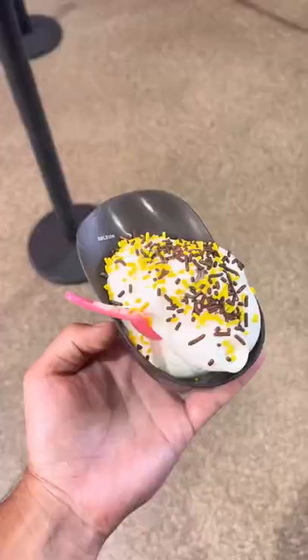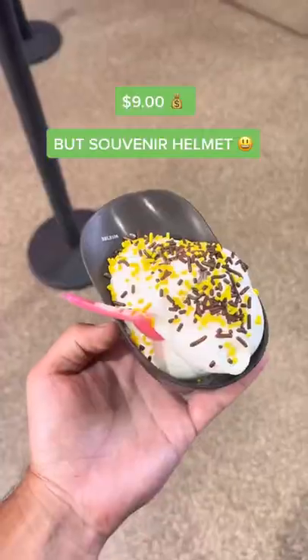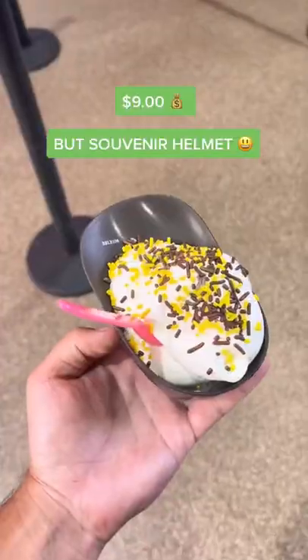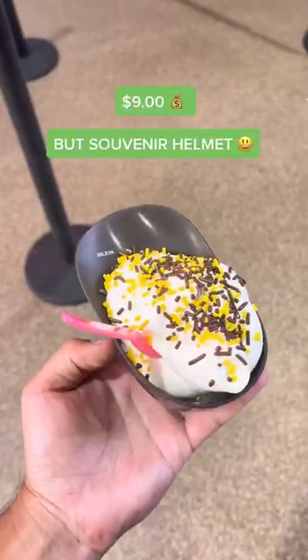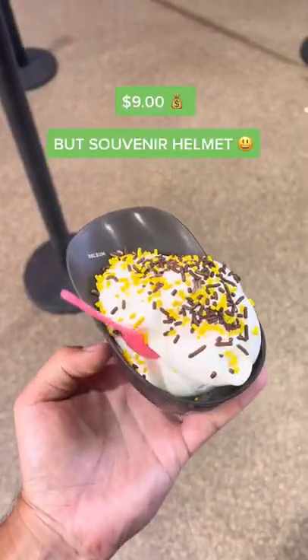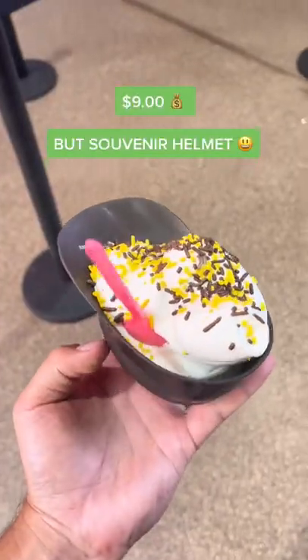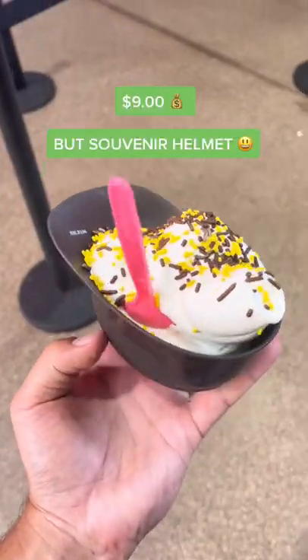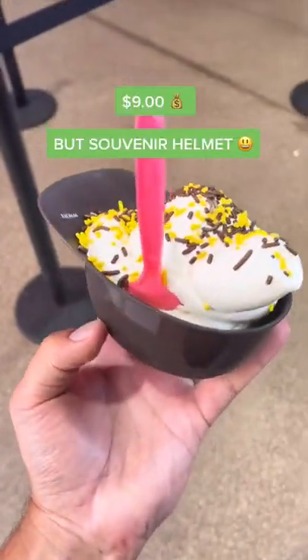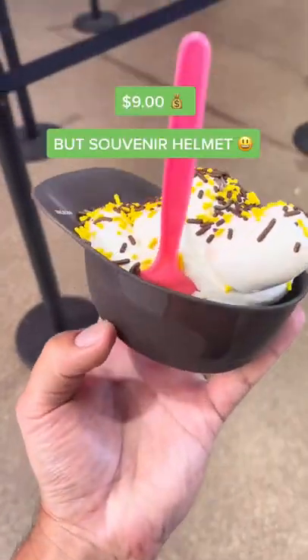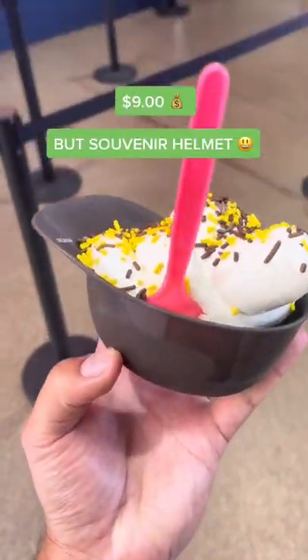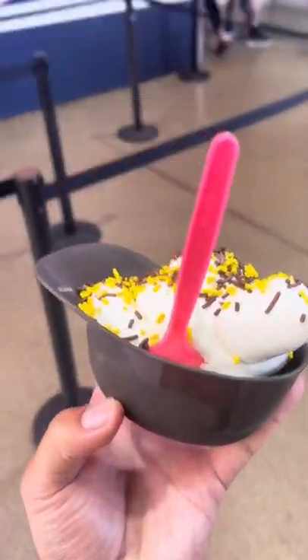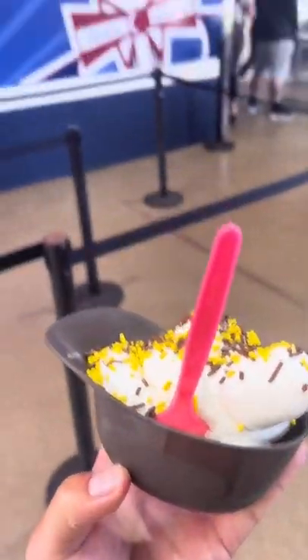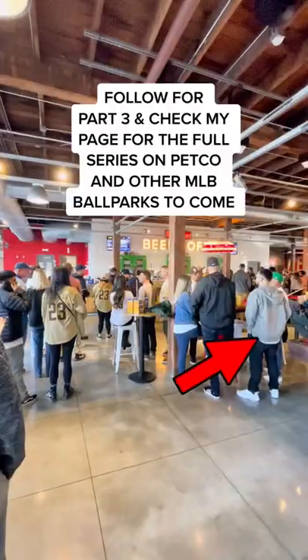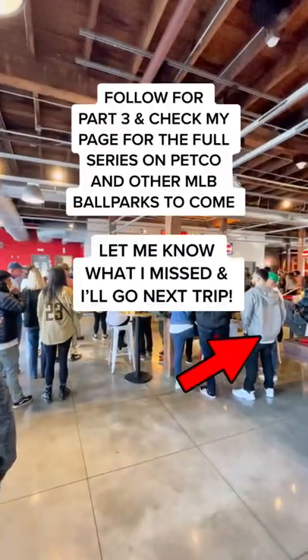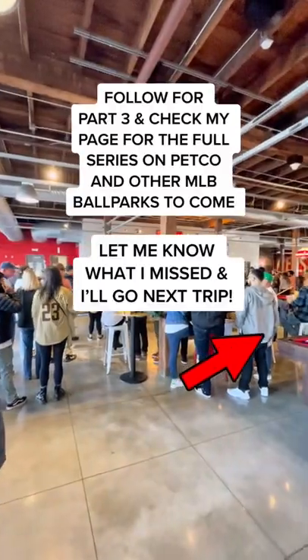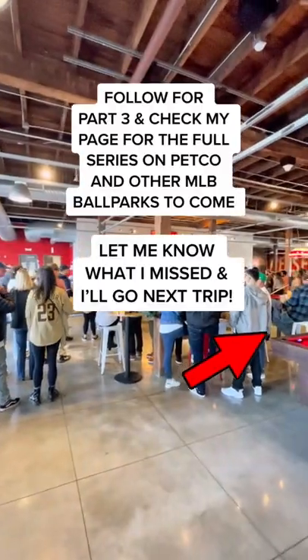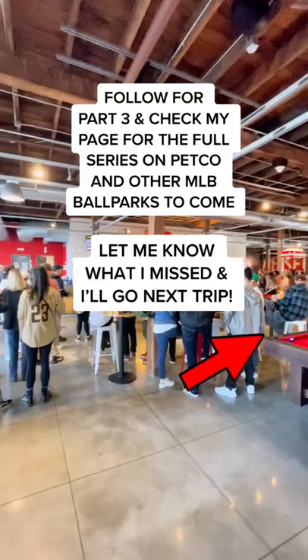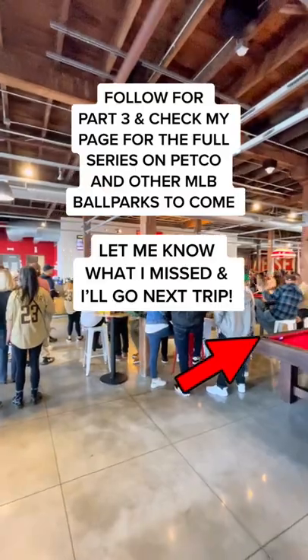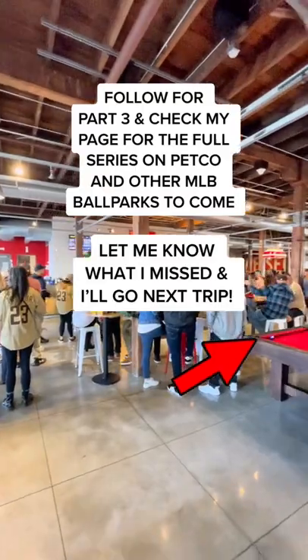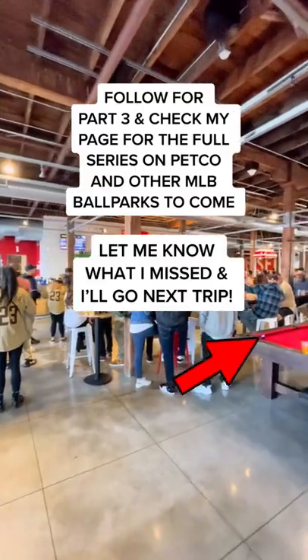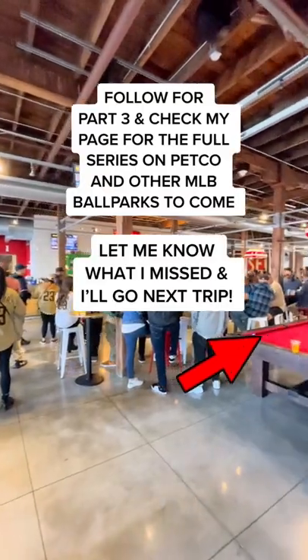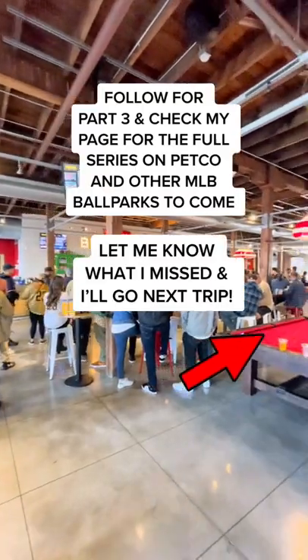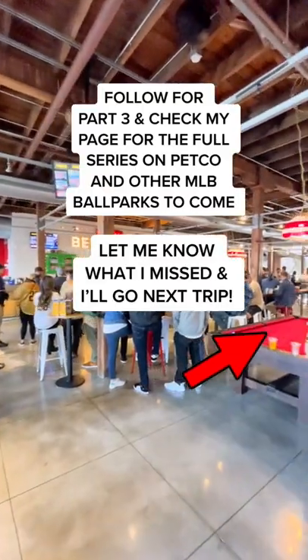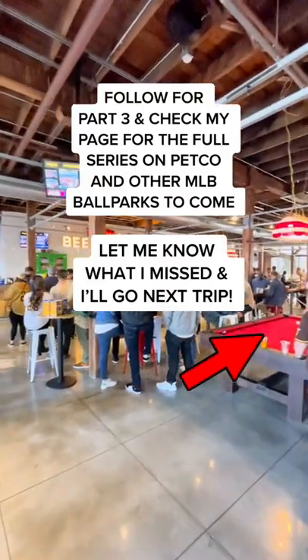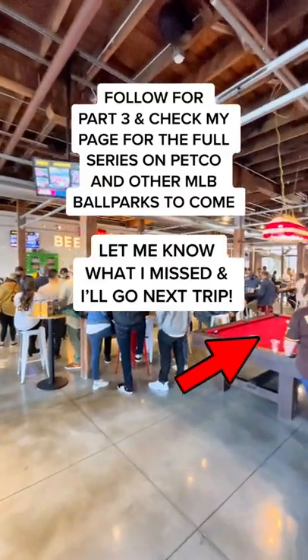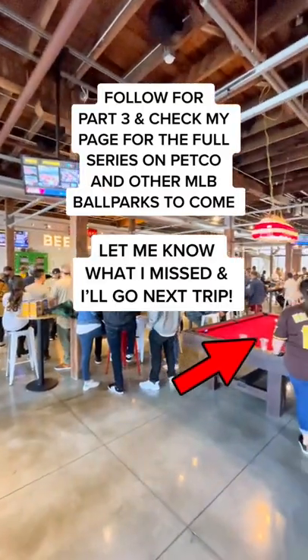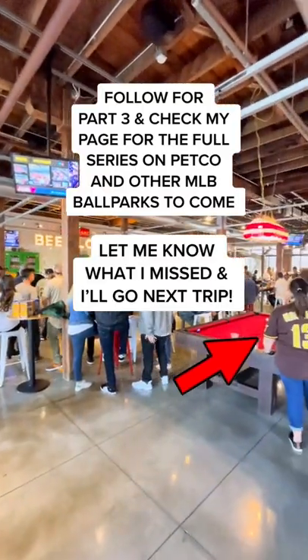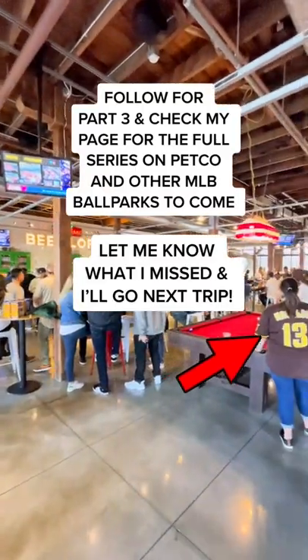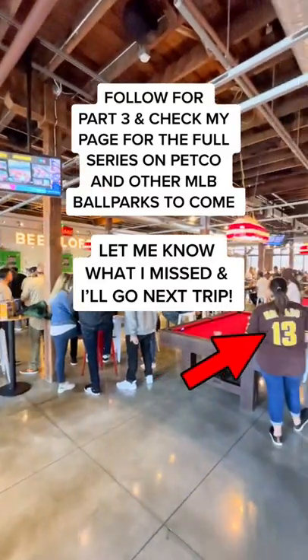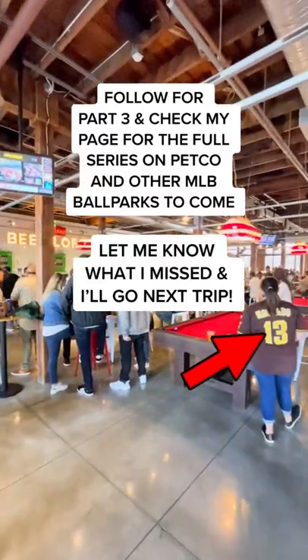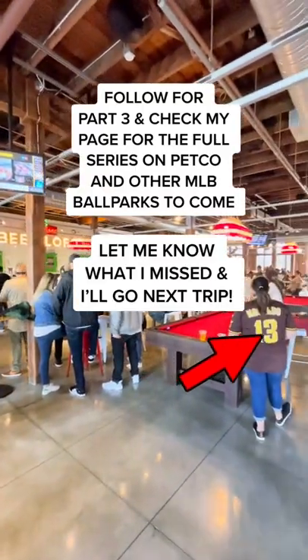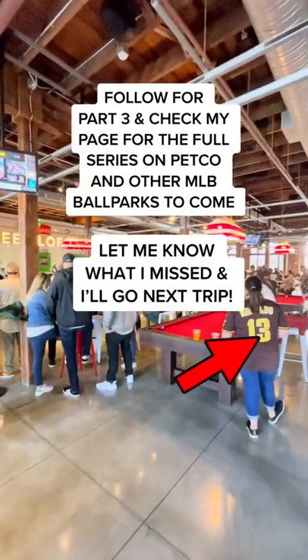Check out my page and follow for part three and the rest of the series. Let me know what you want to see next. I'll see you there.